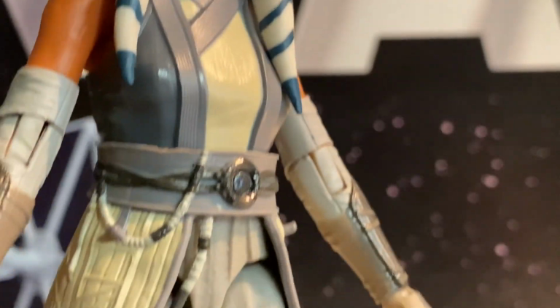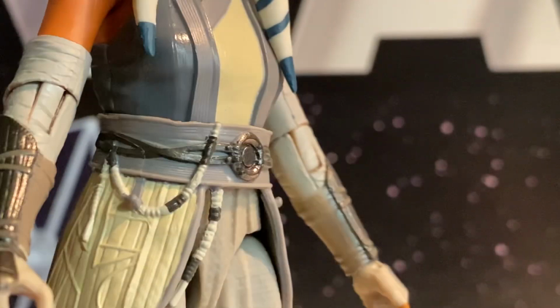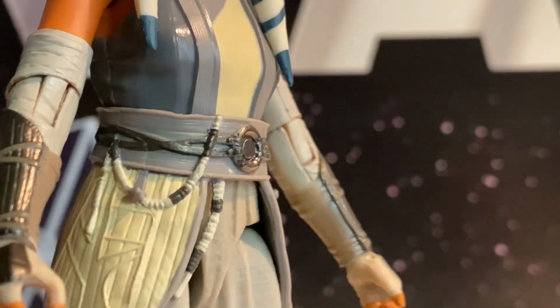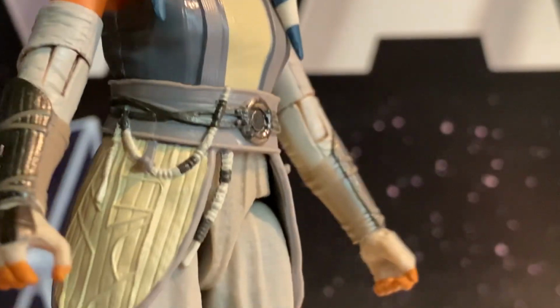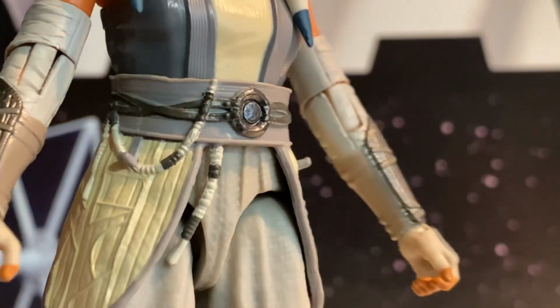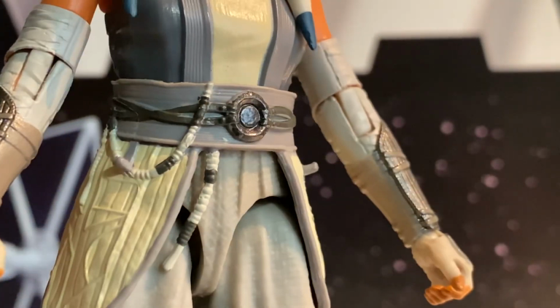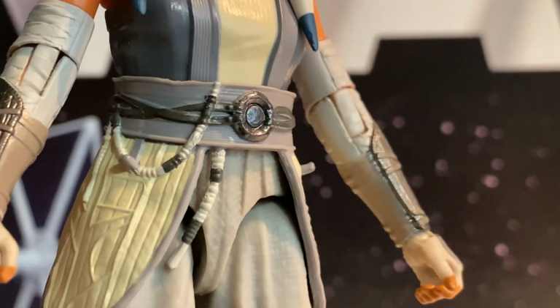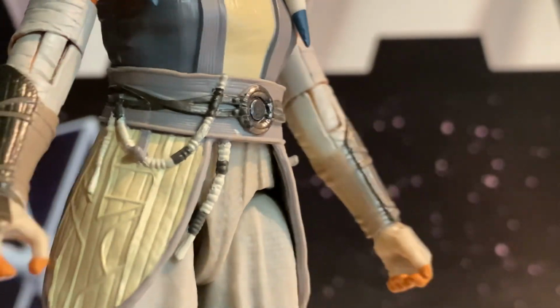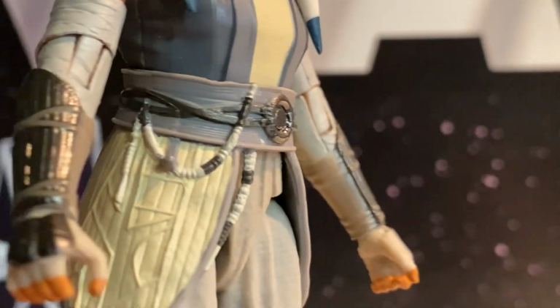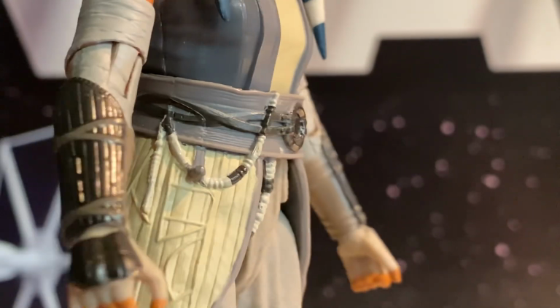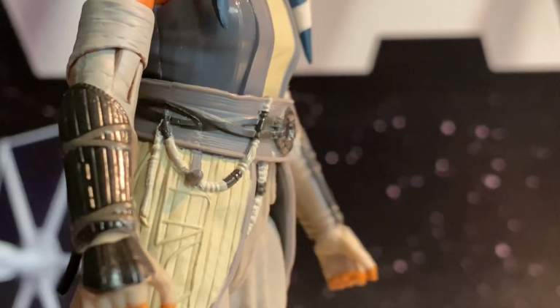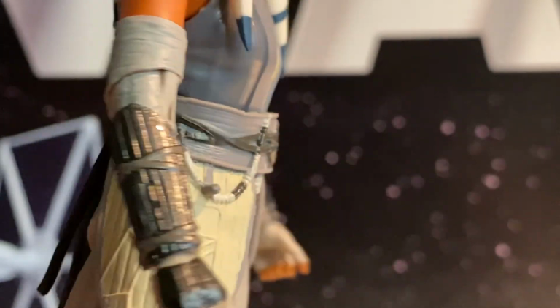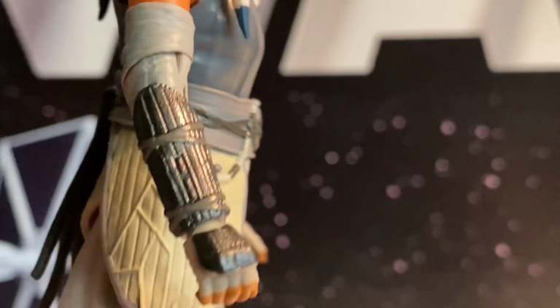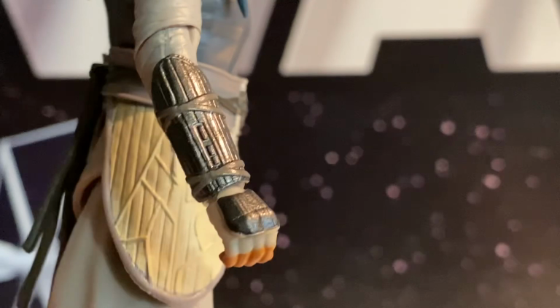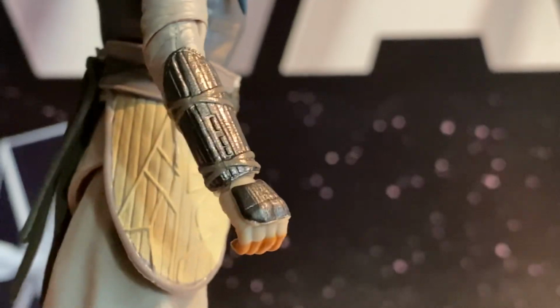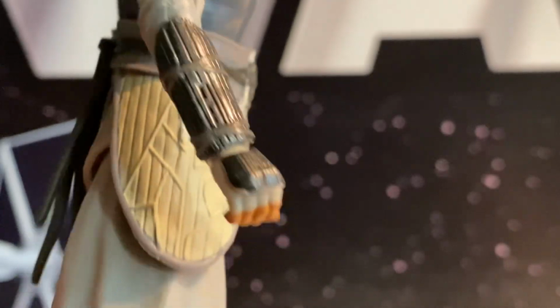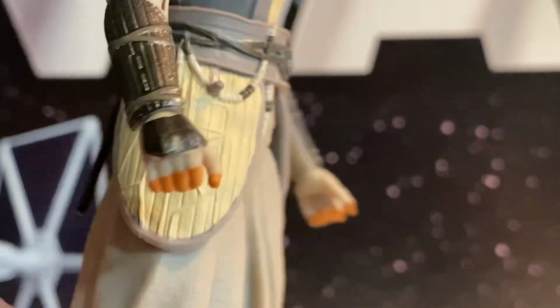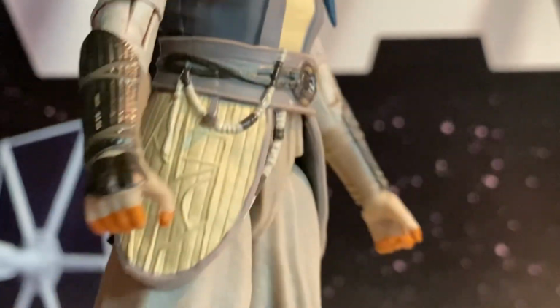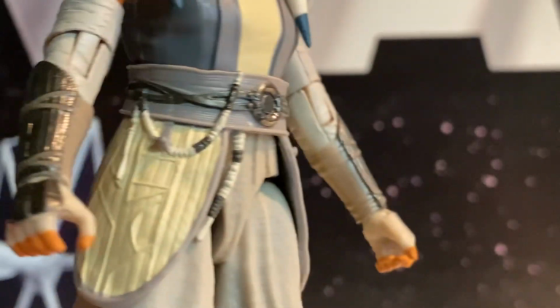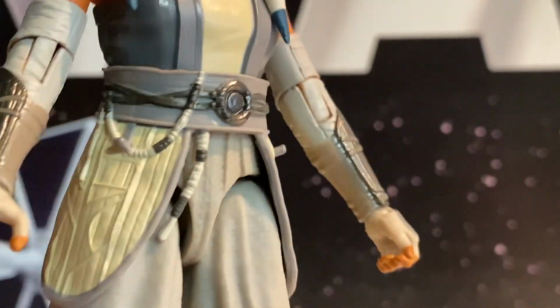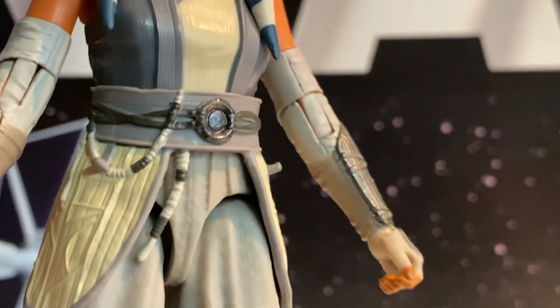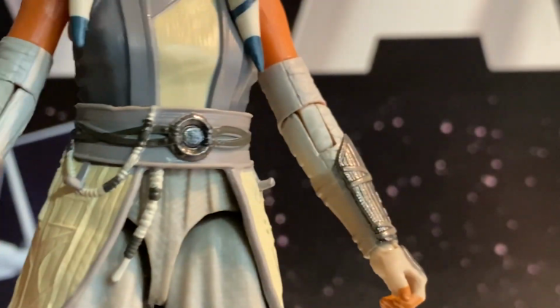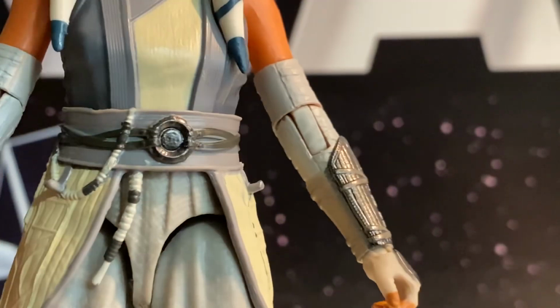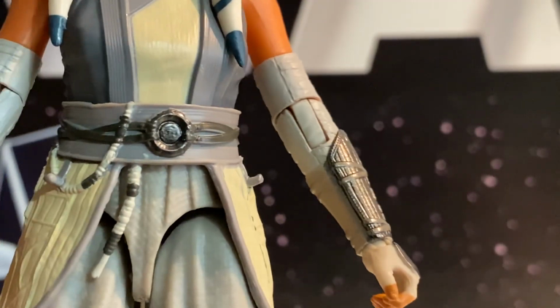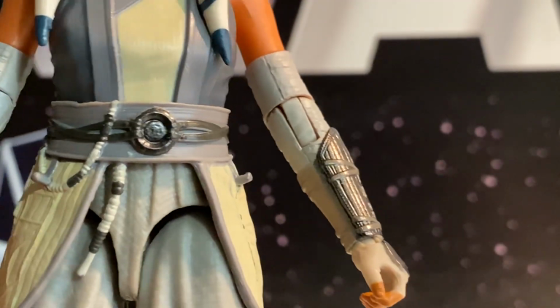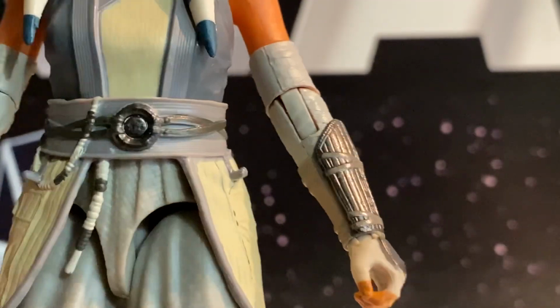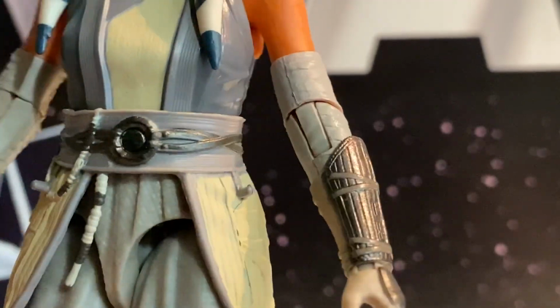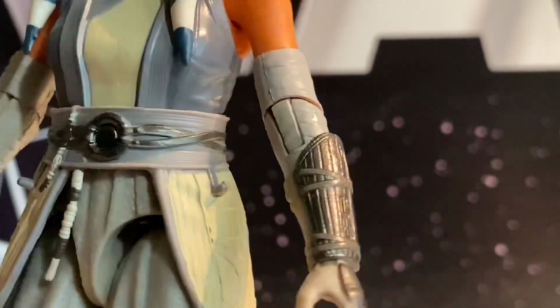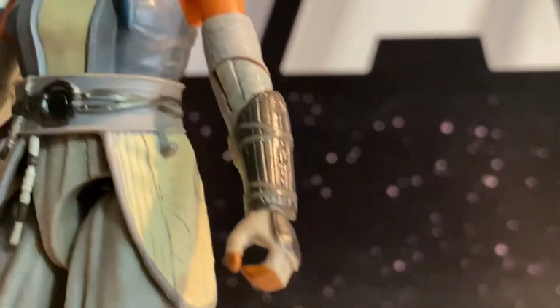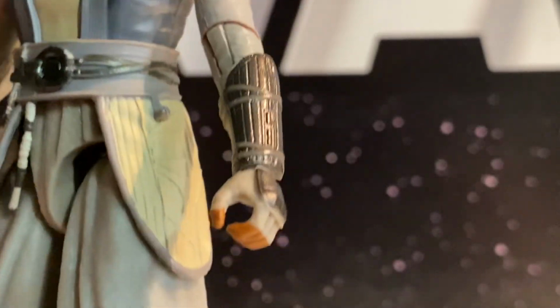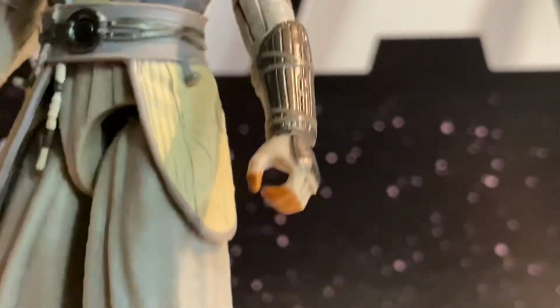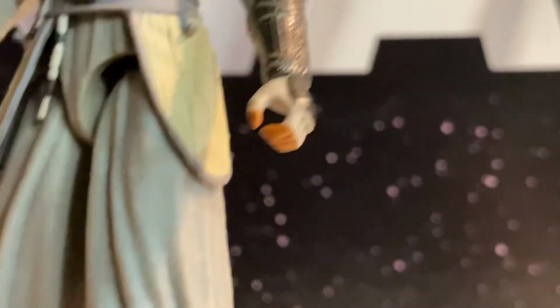You see the details on her outfit — there are lots of details in there. Very nice figure.